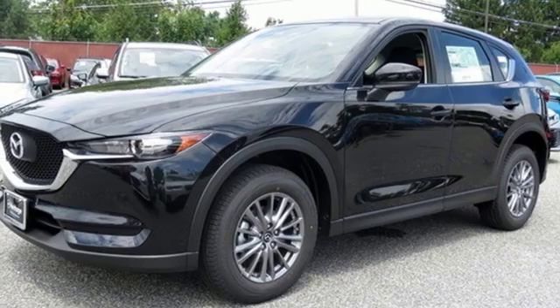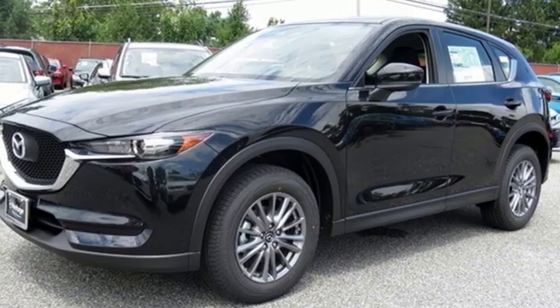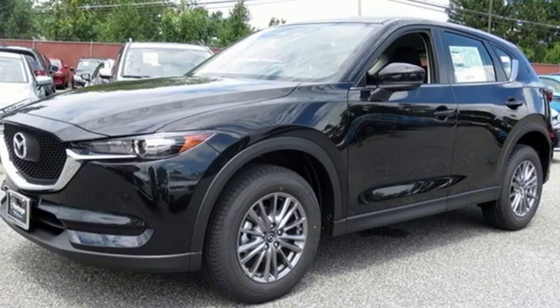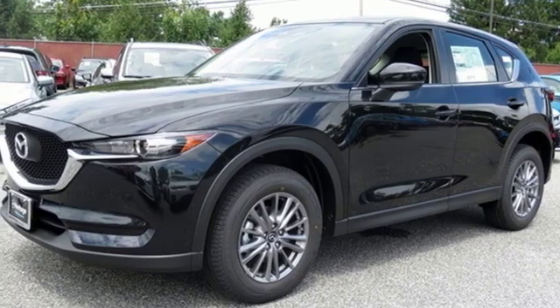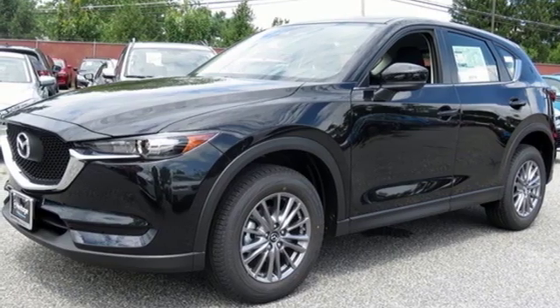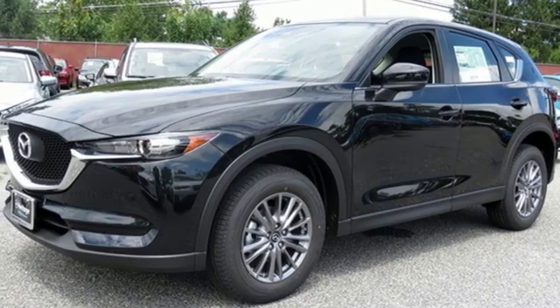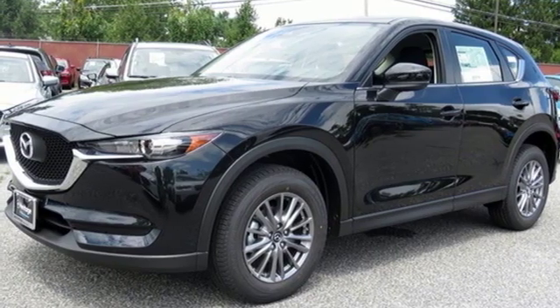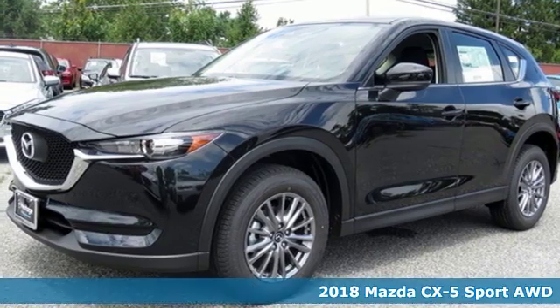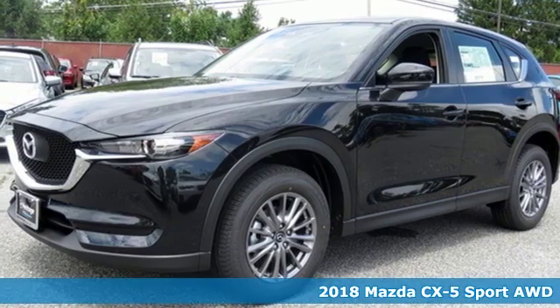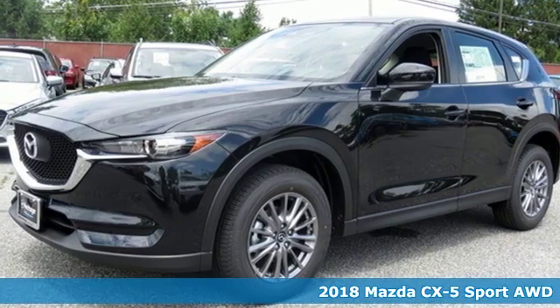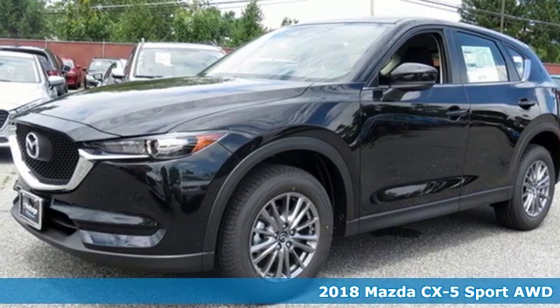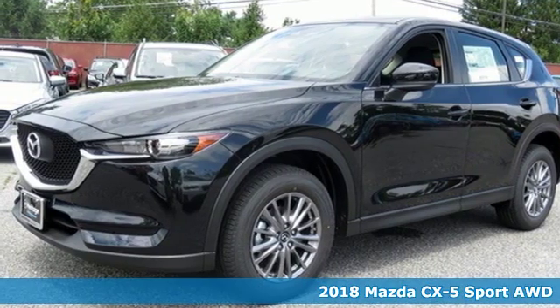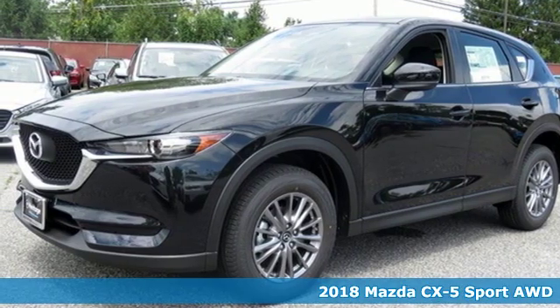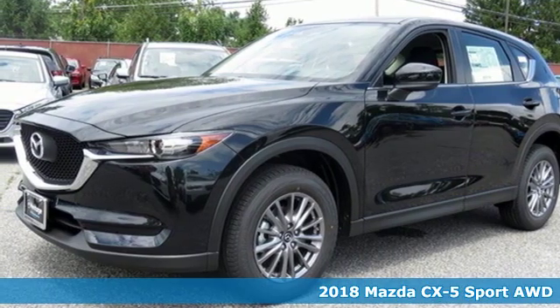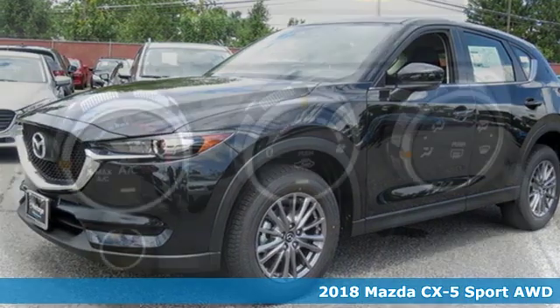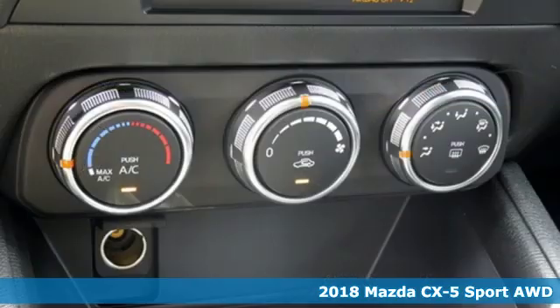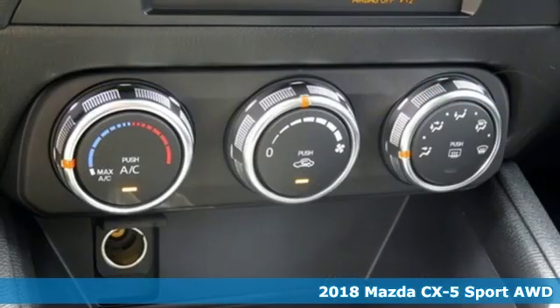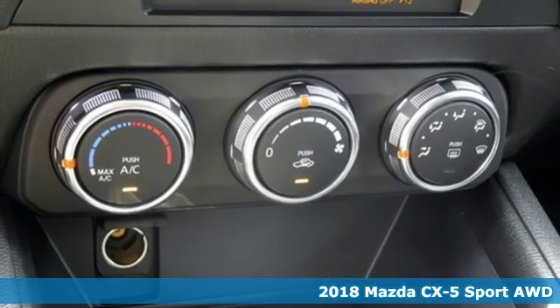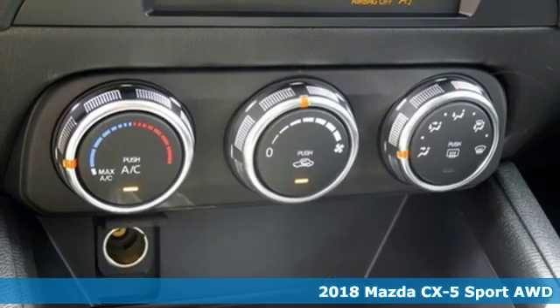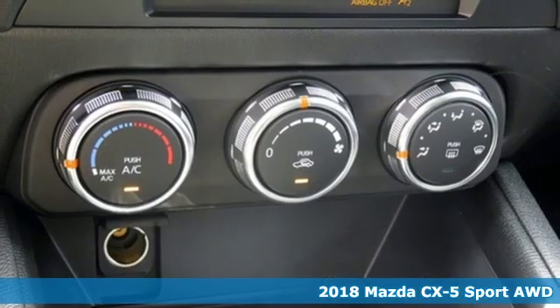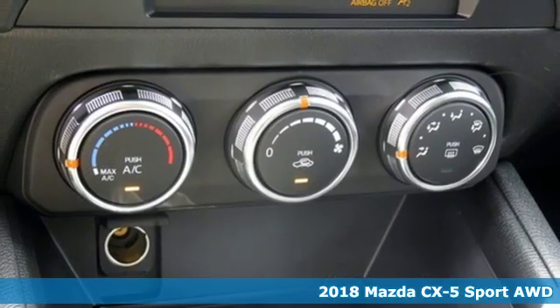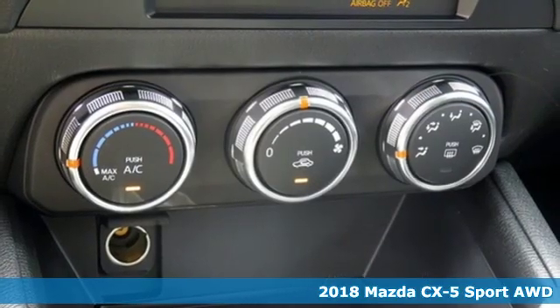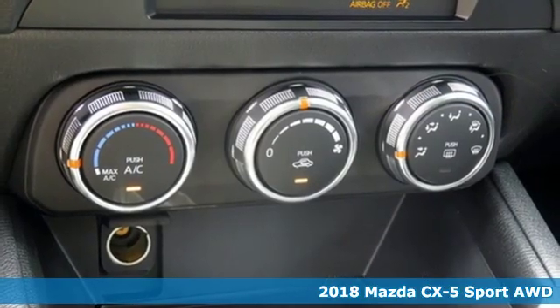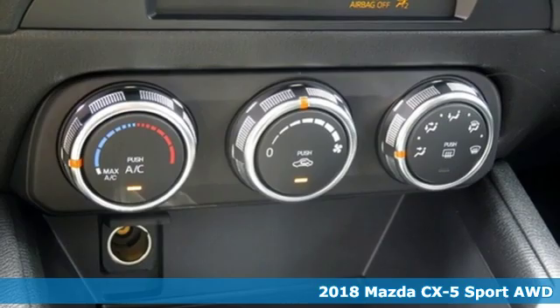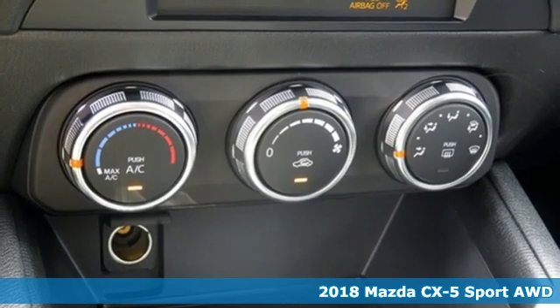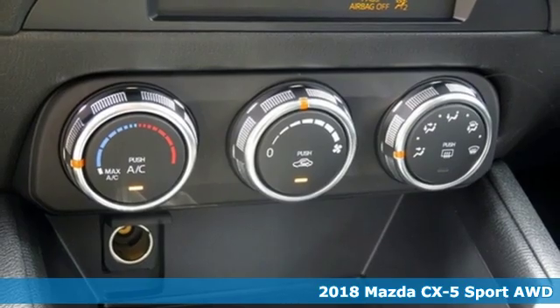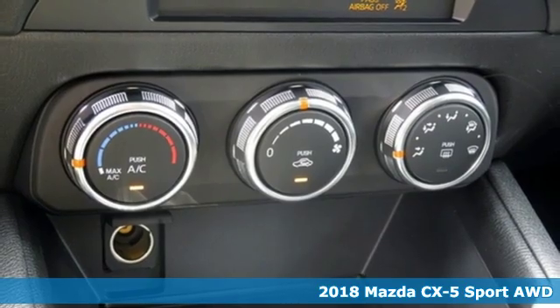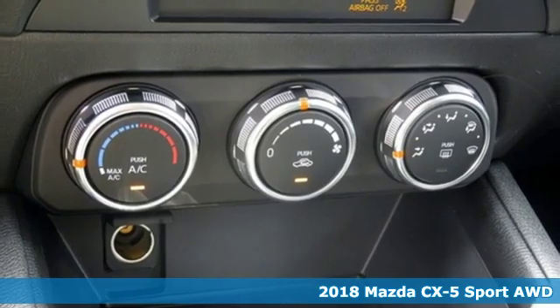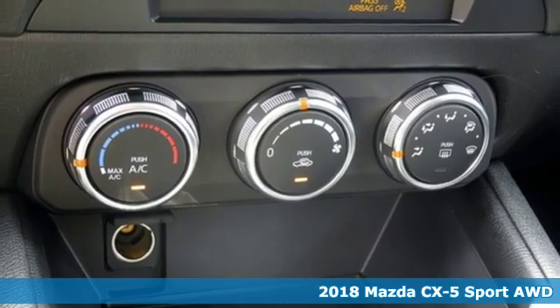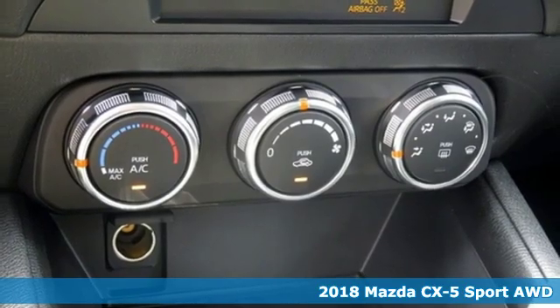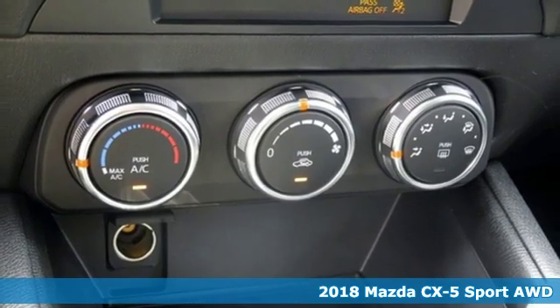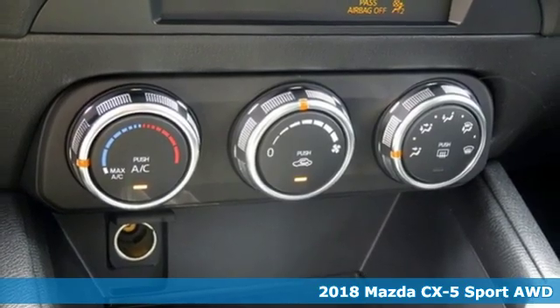Here's a new 2018 Mazda CX-5. For all the things that drive you, there's Mazda.